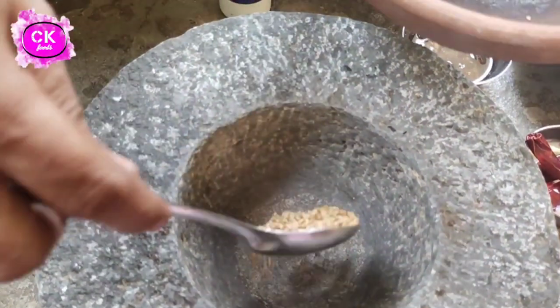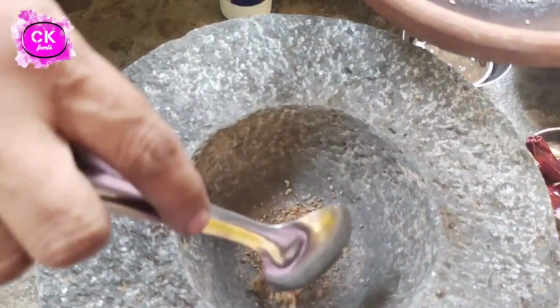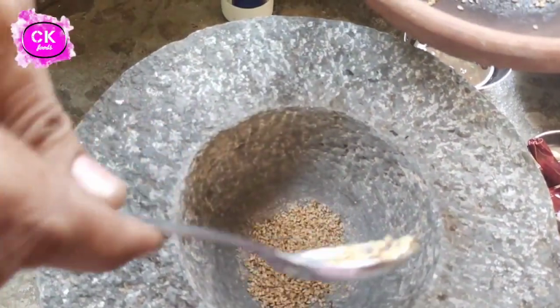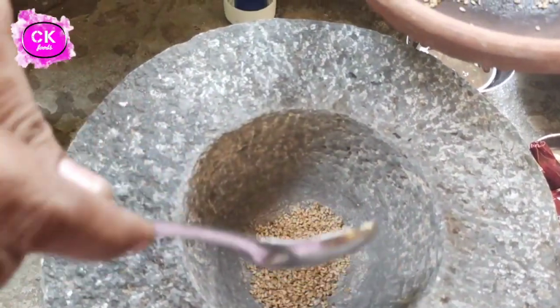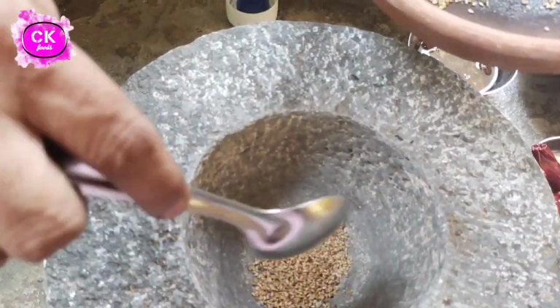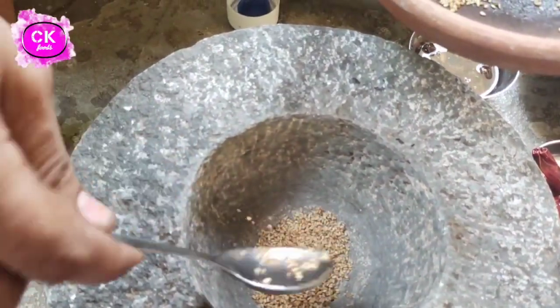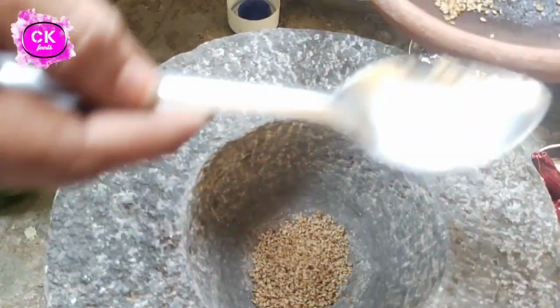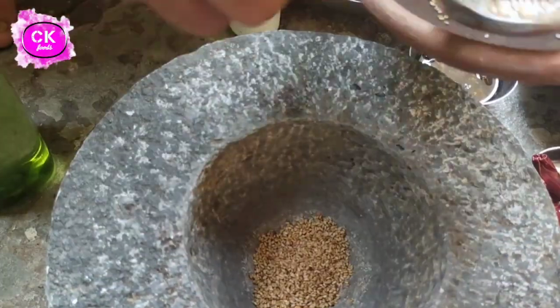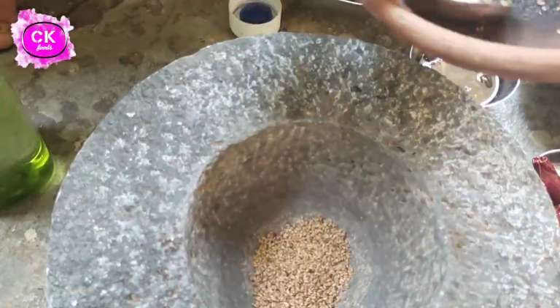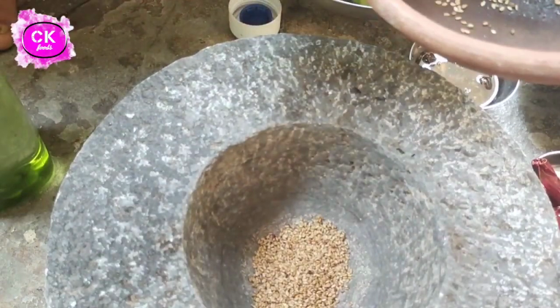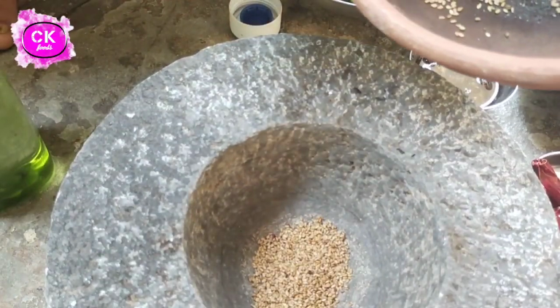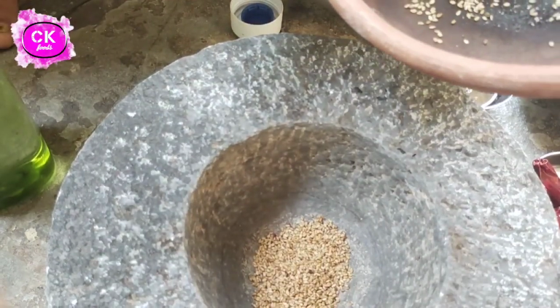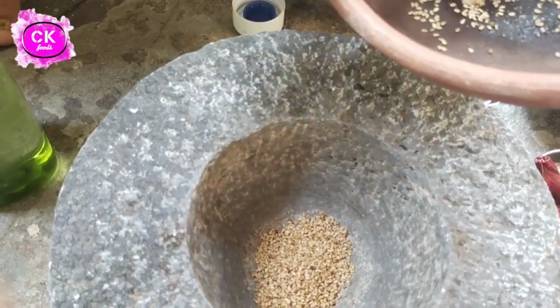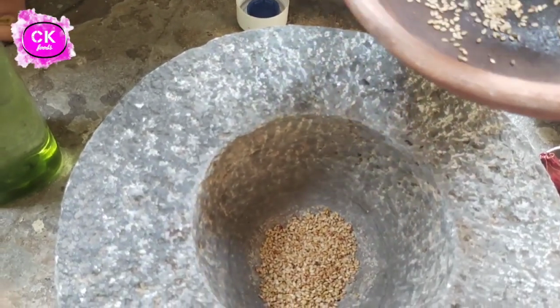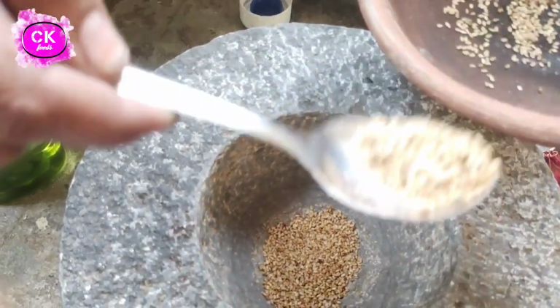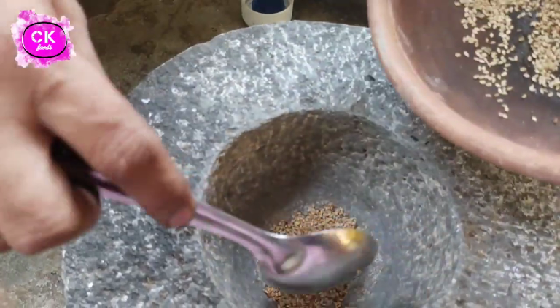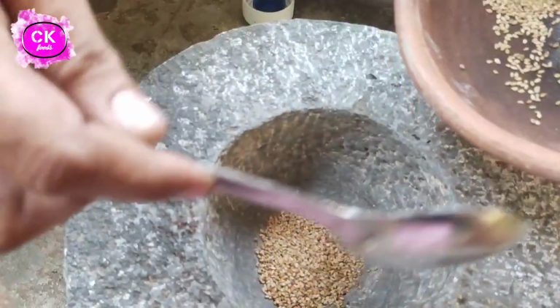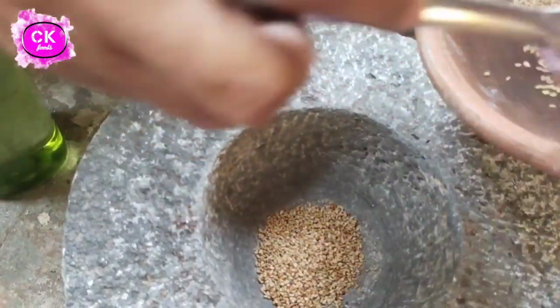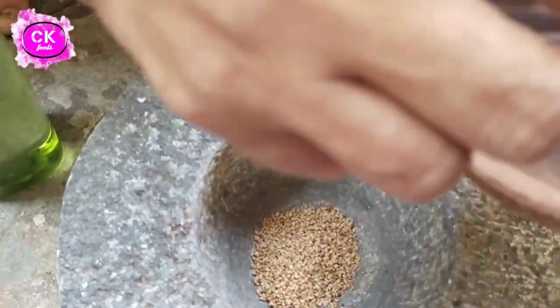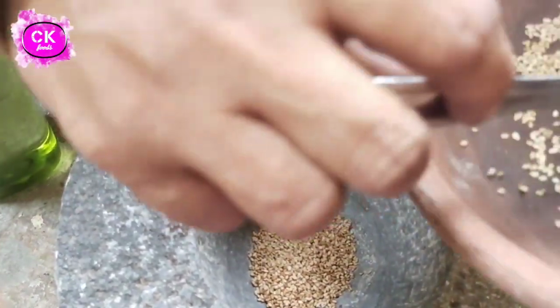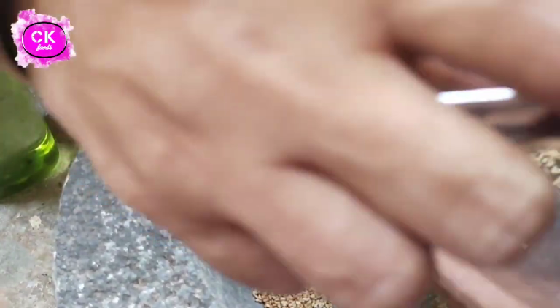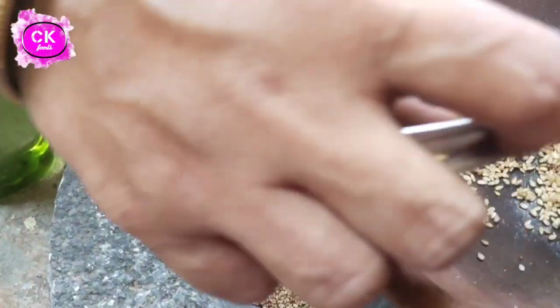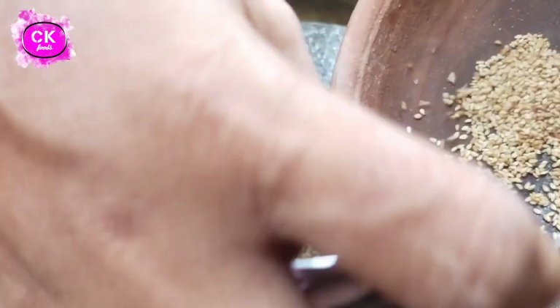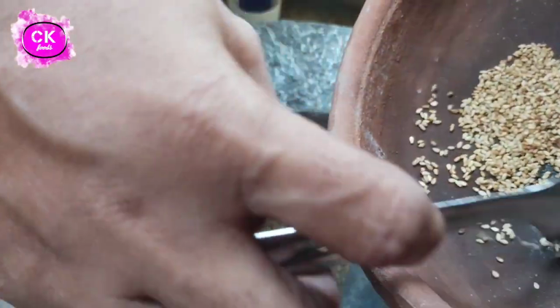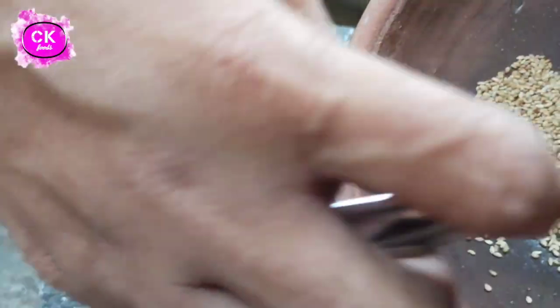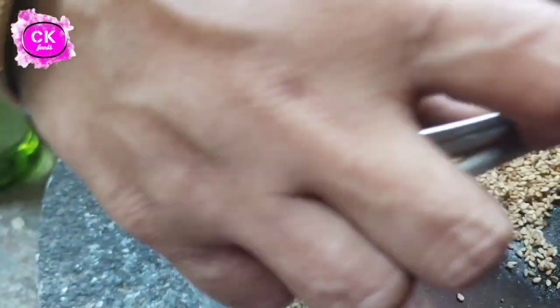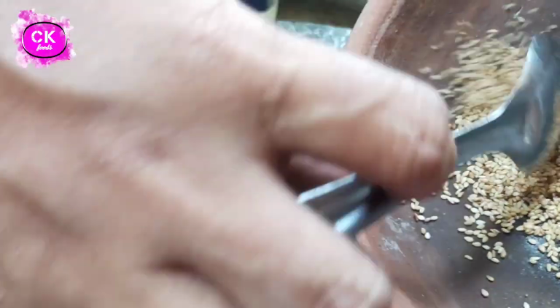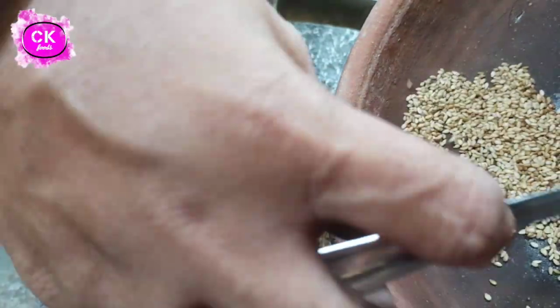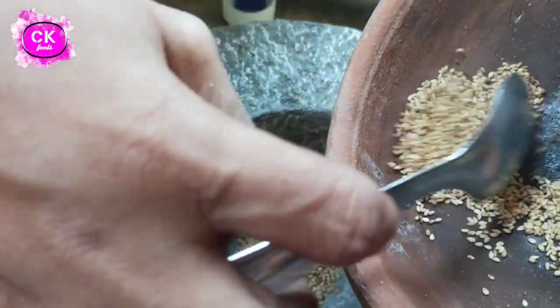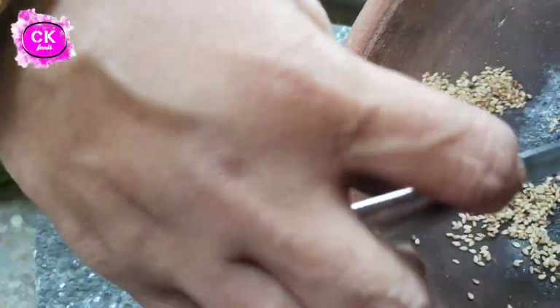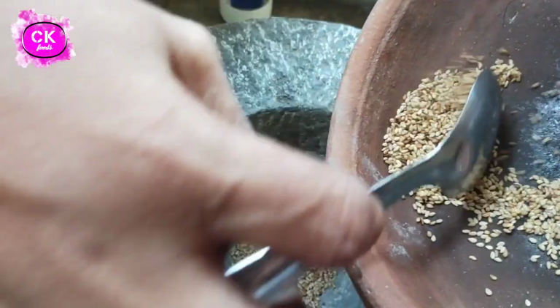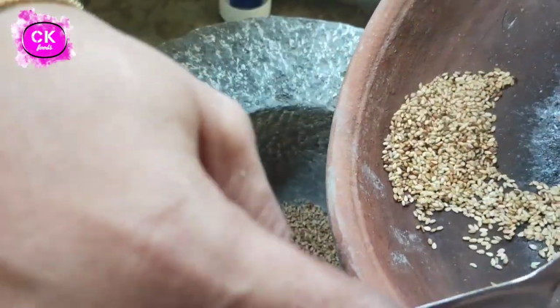I will cut the rice in the pot and cut the rice in the pot.